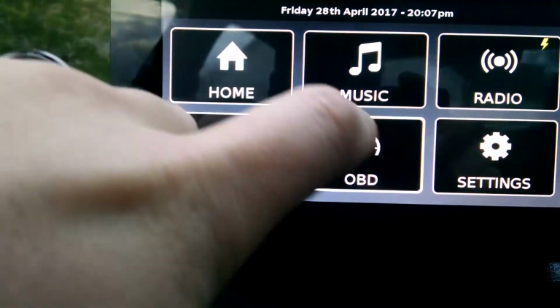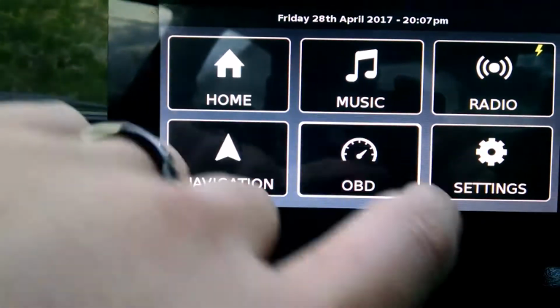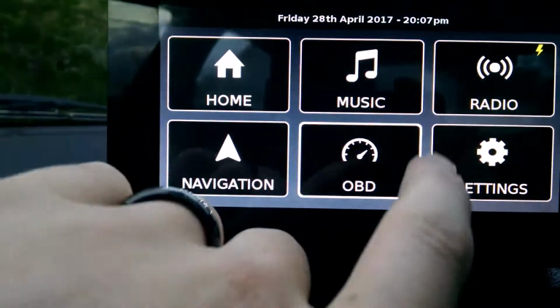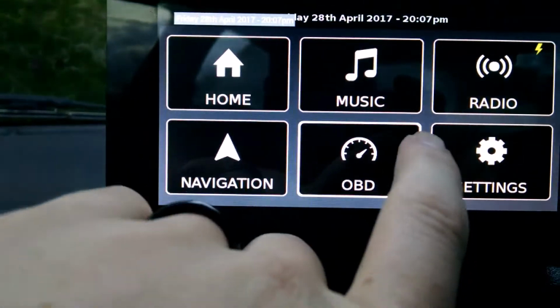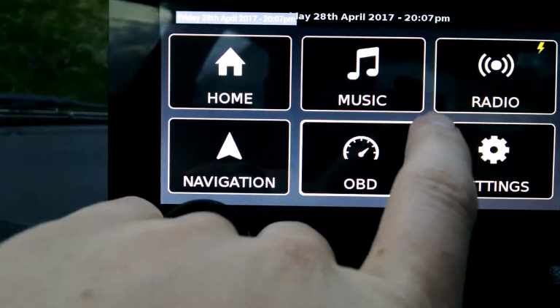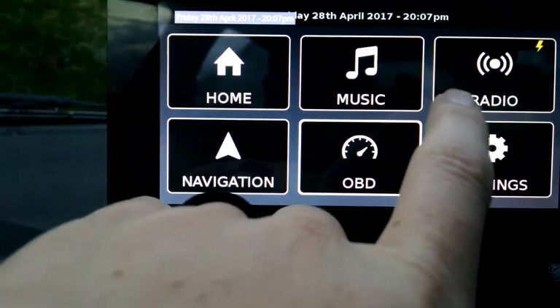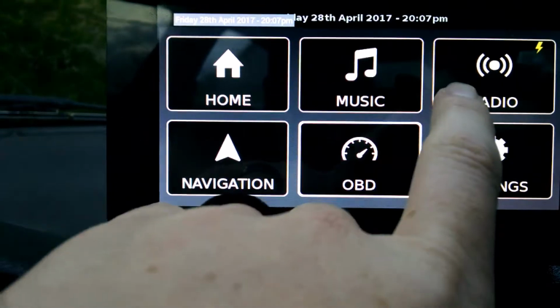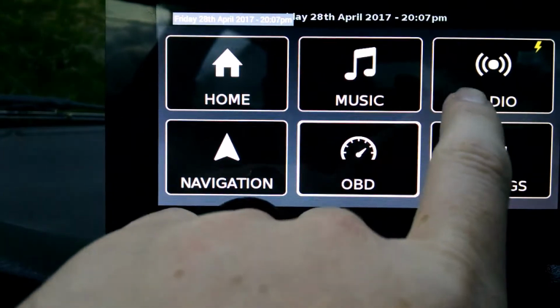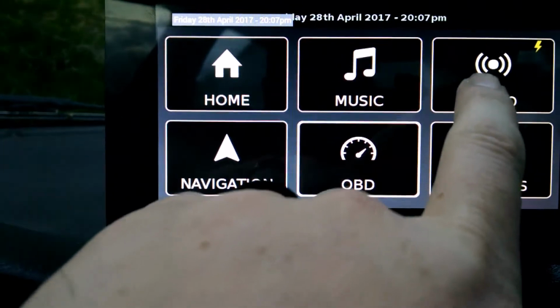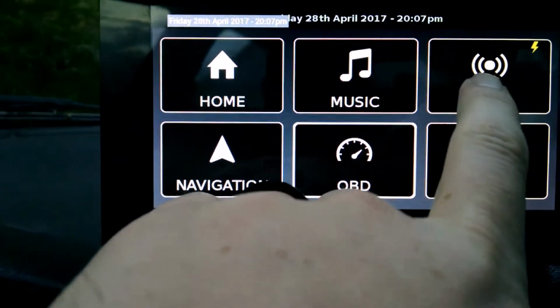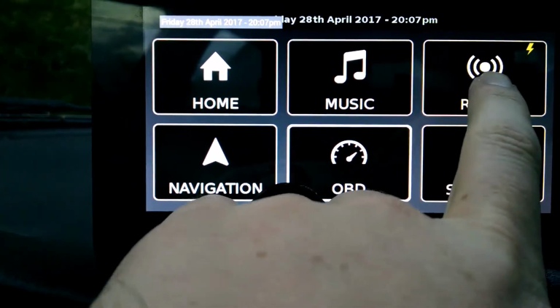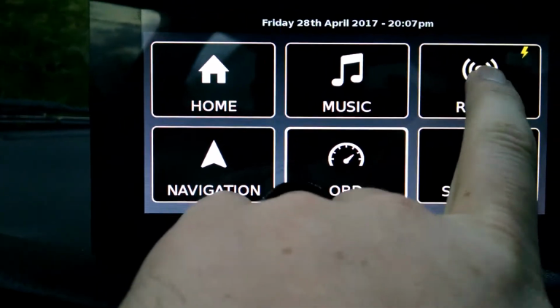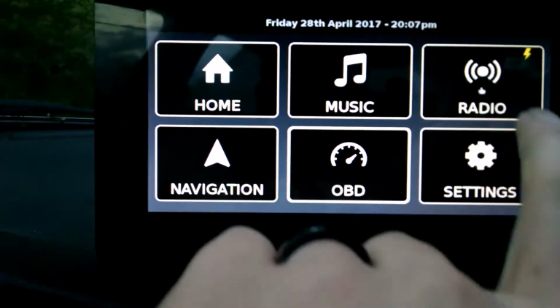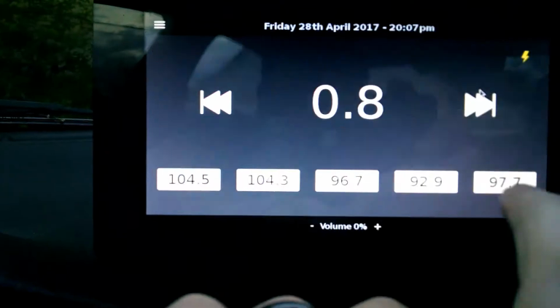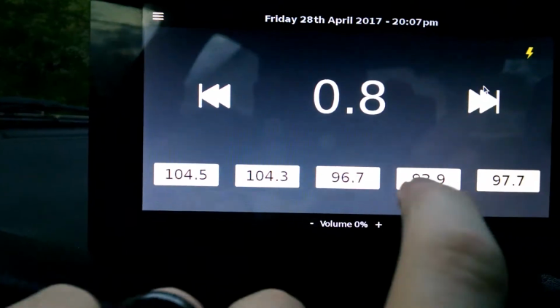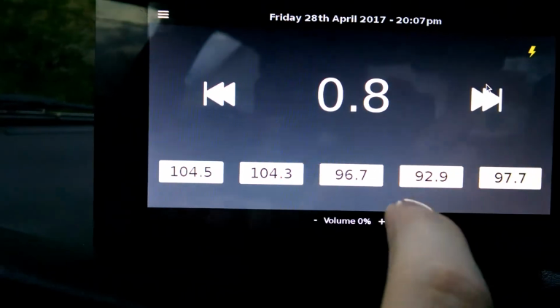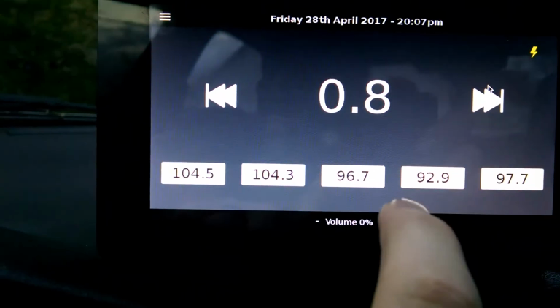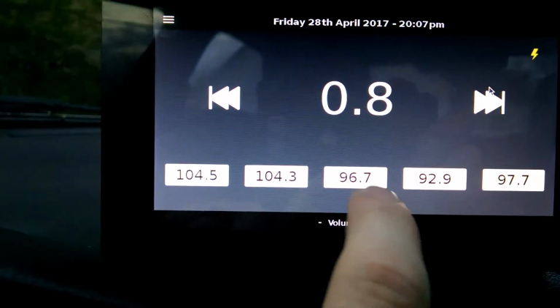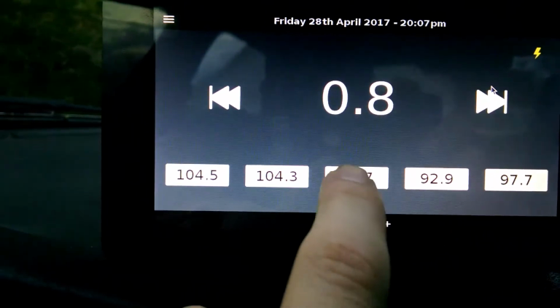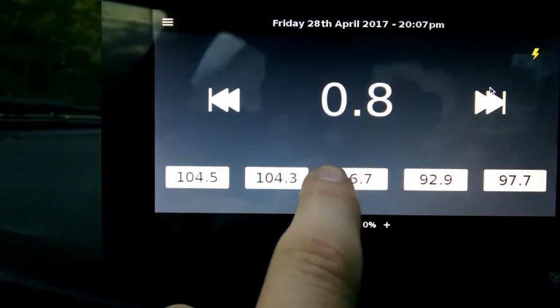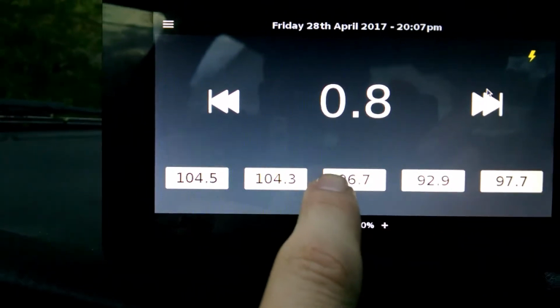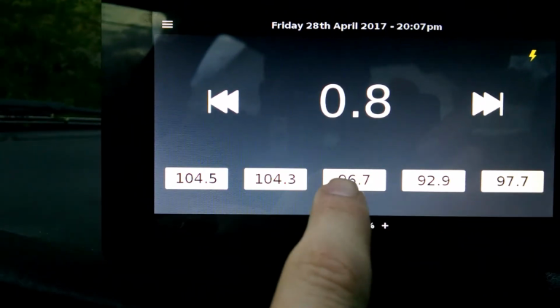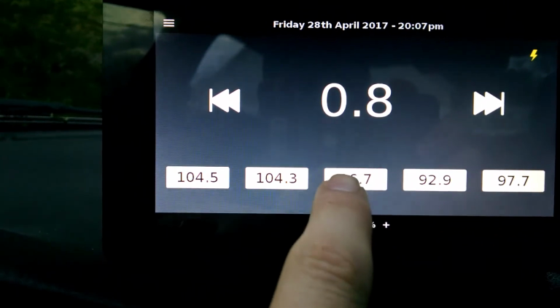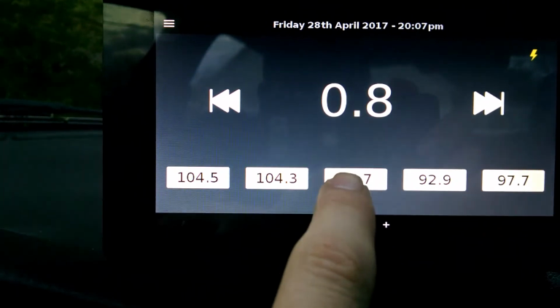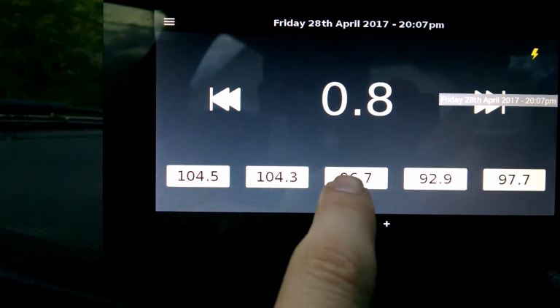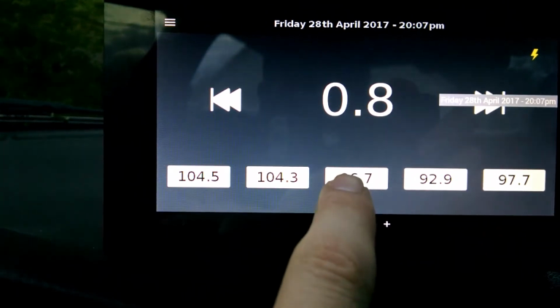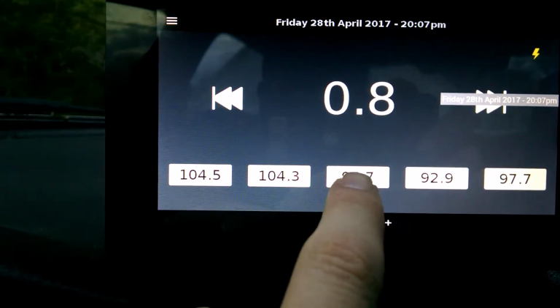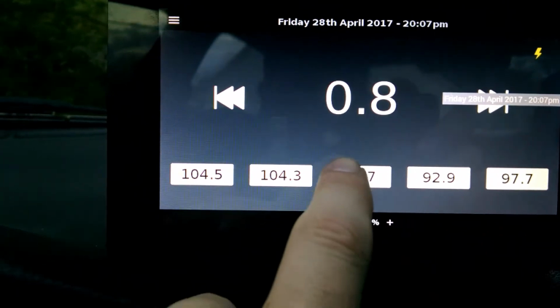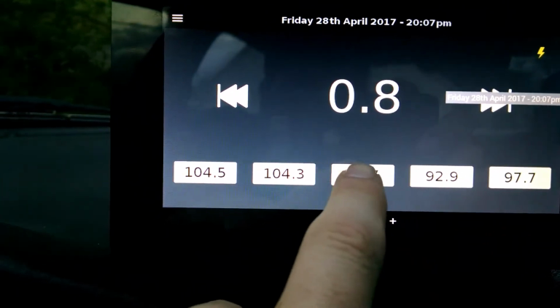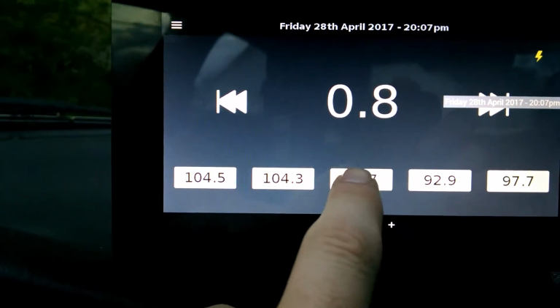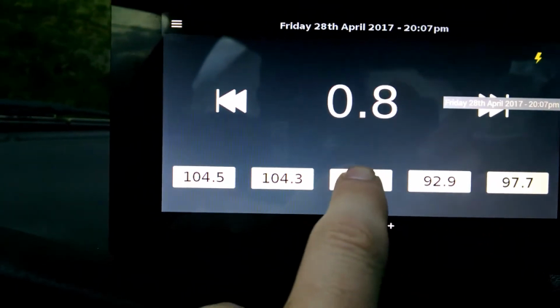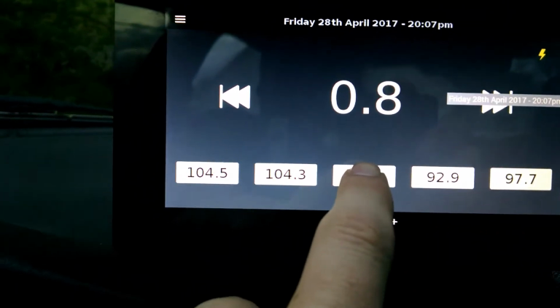We also have a radio function here, which is pretty neat. It plays a radio station.